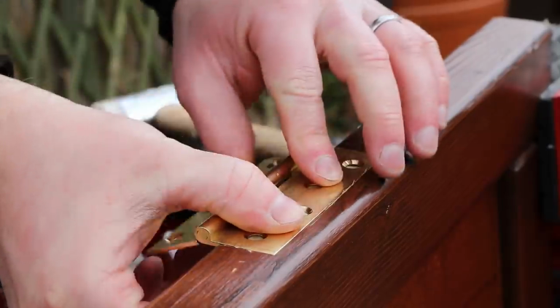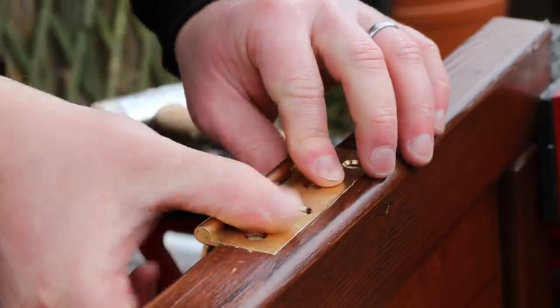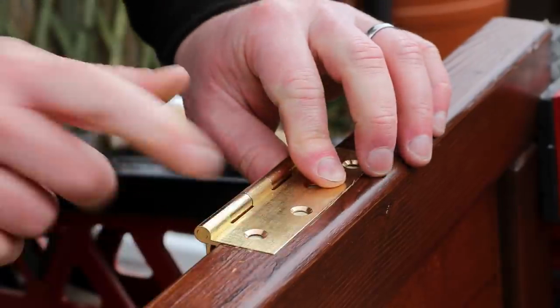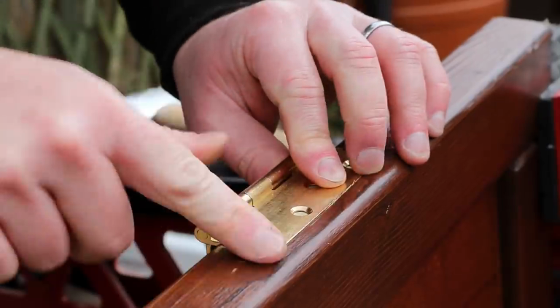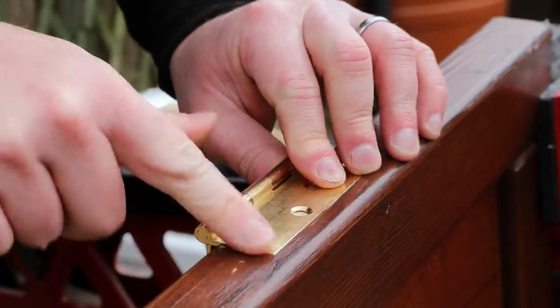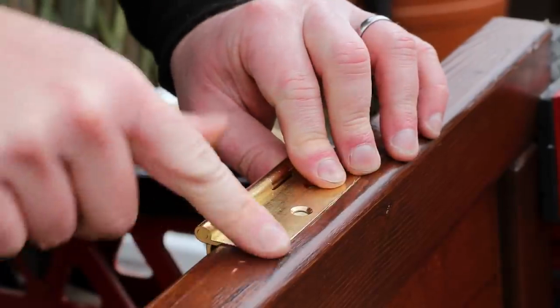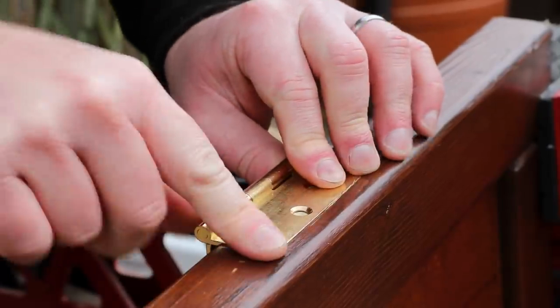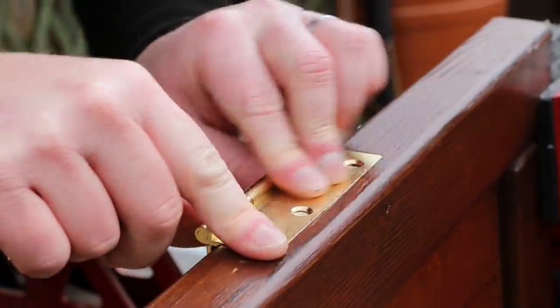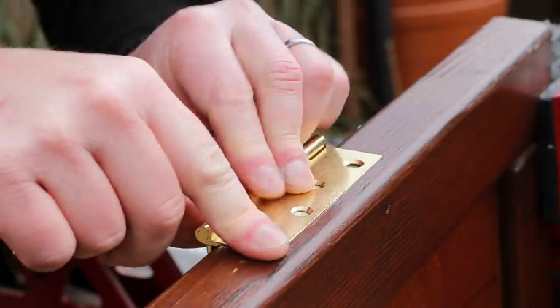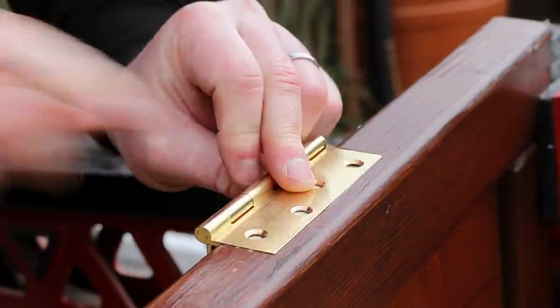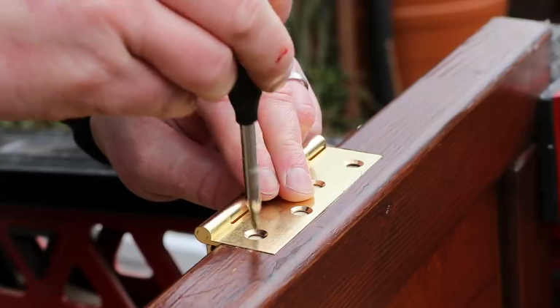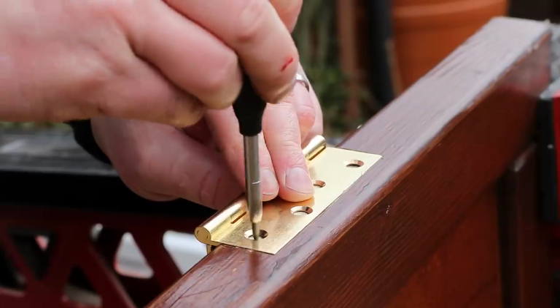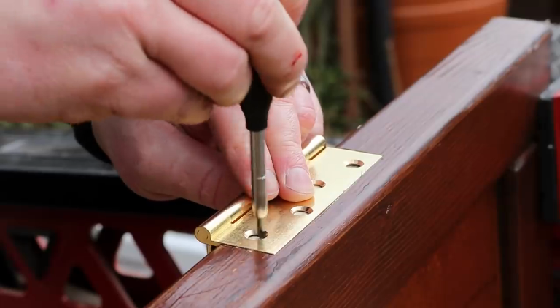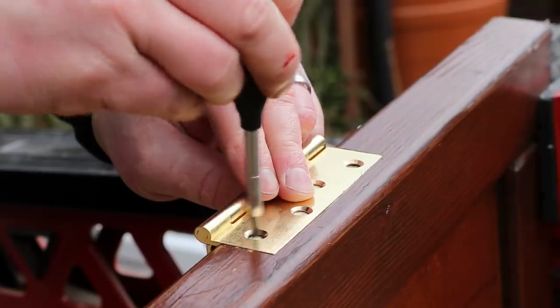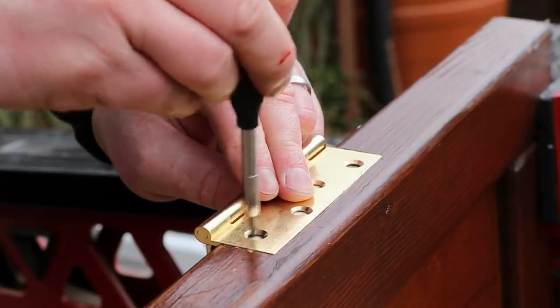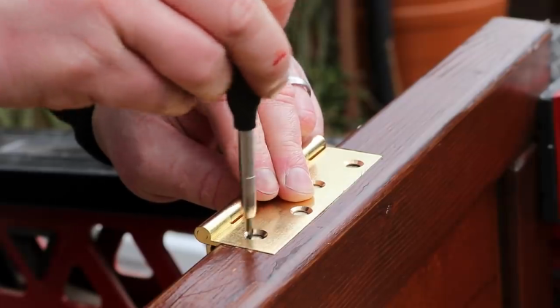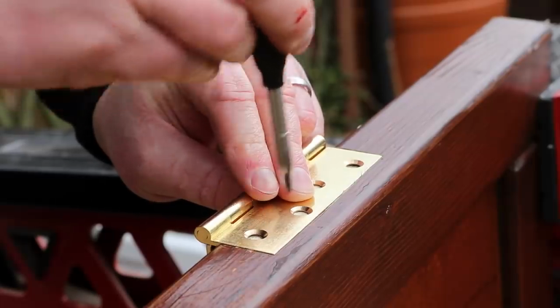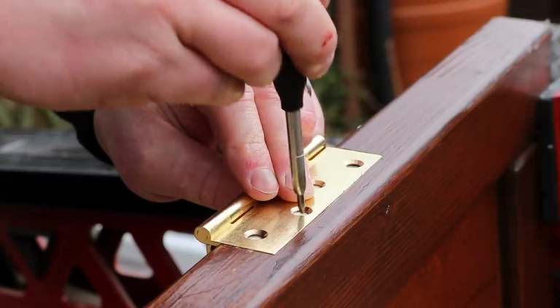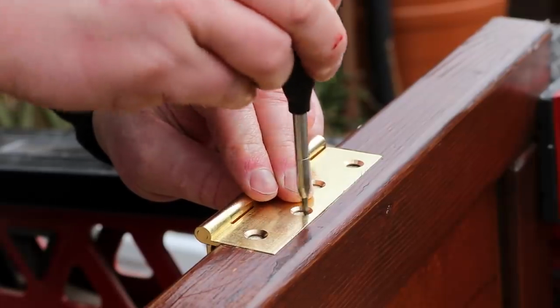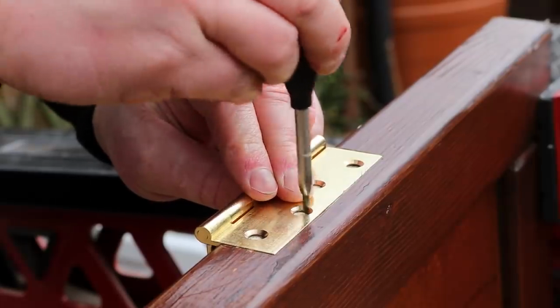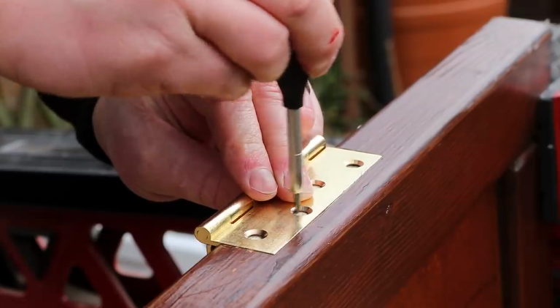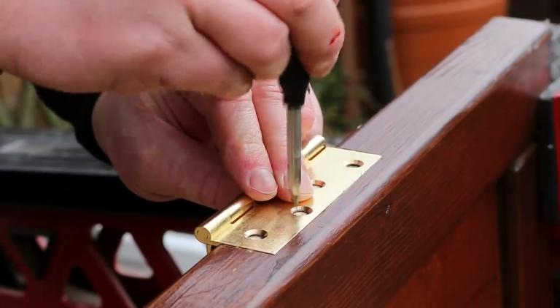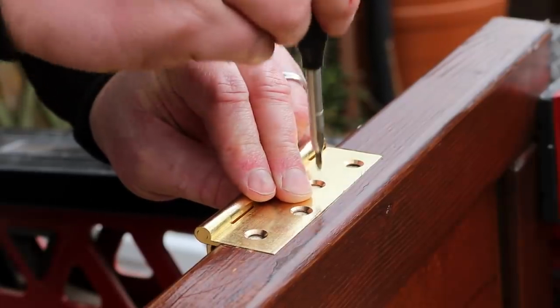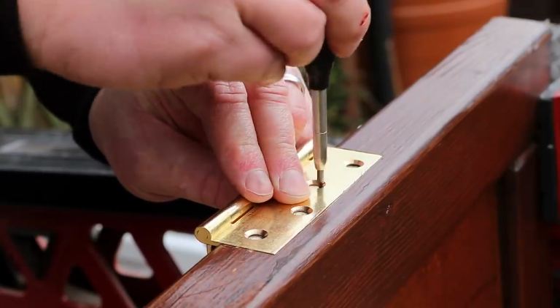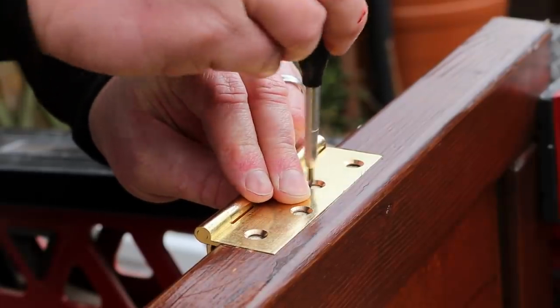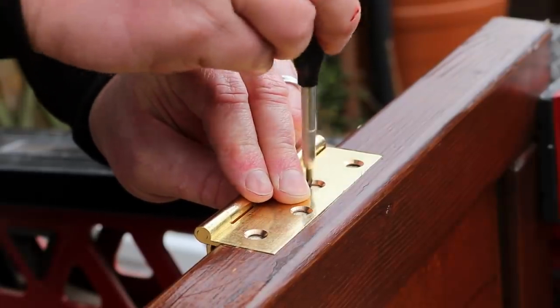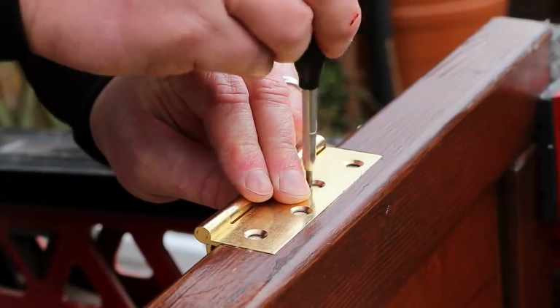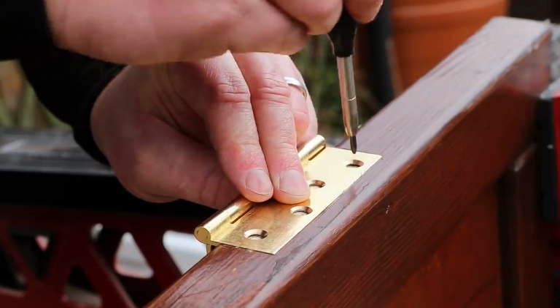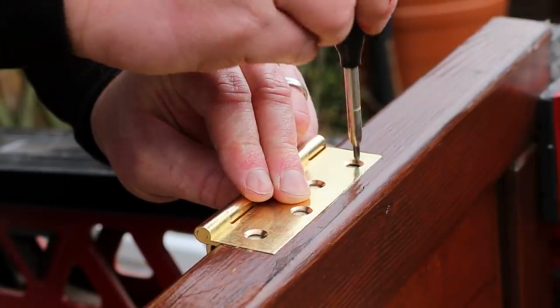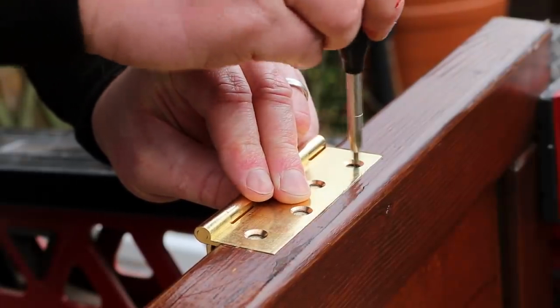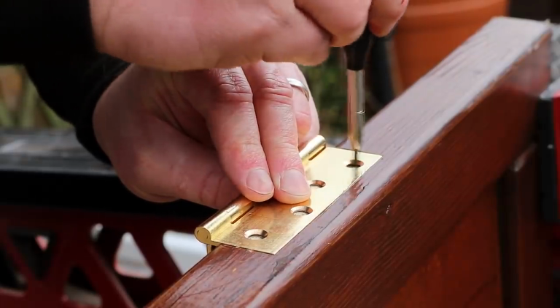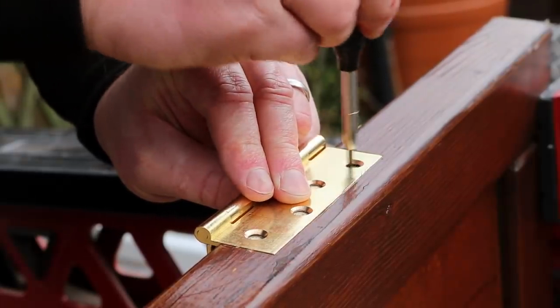That's a nice fit, so I'm going to drill some pilot holes and then screw them in place, and I can do the same again at the bottom of the door.